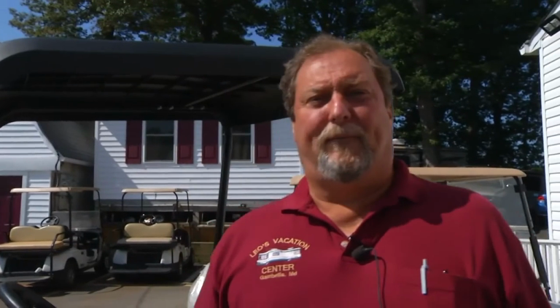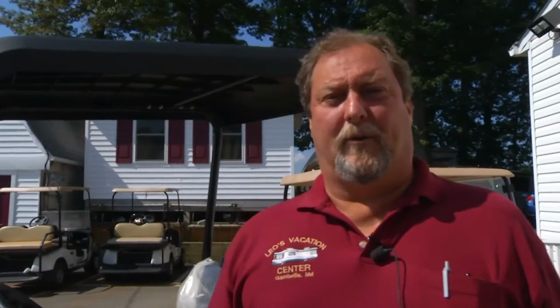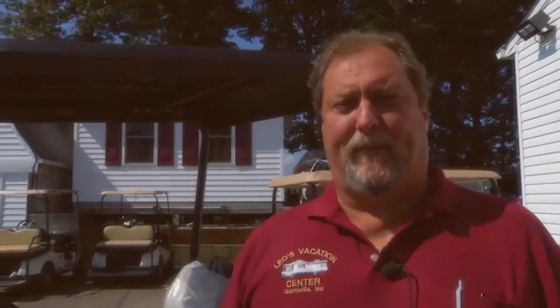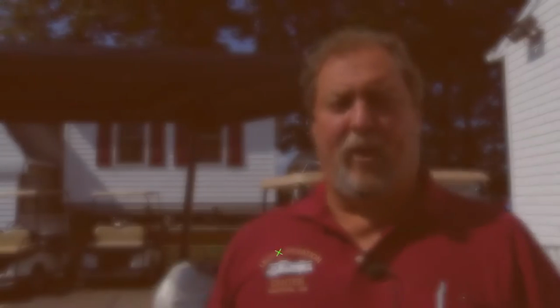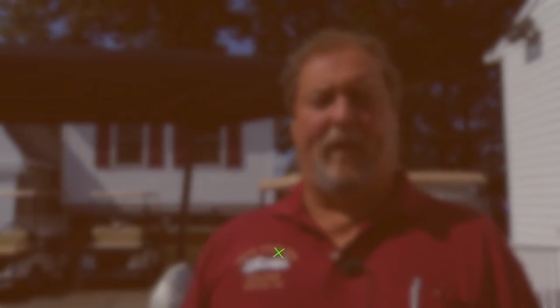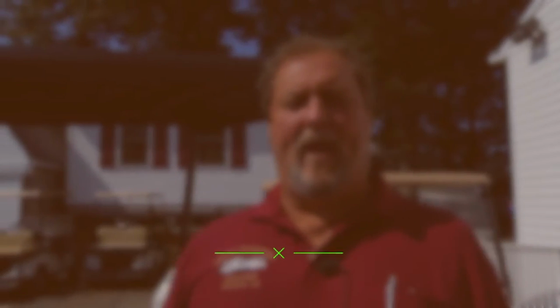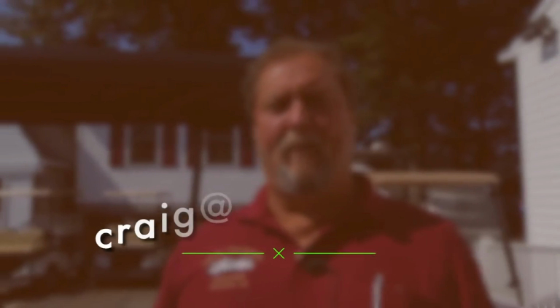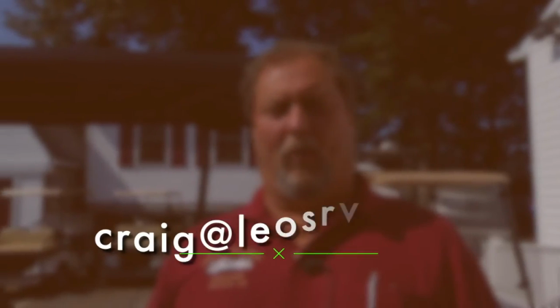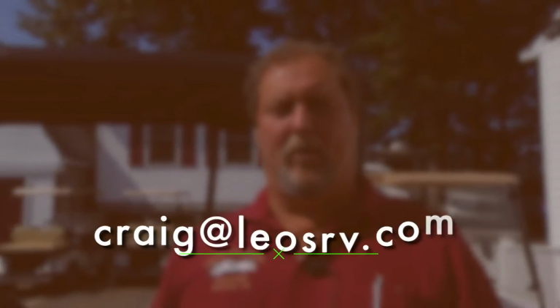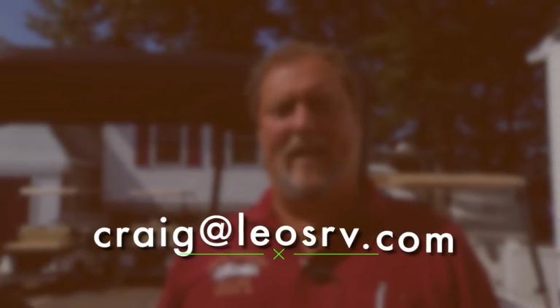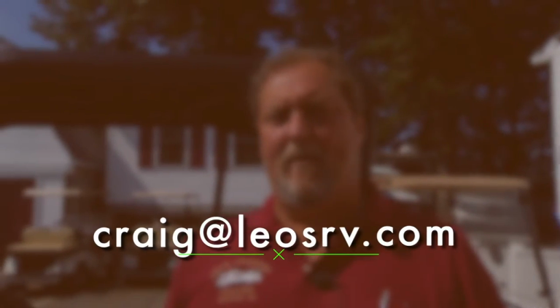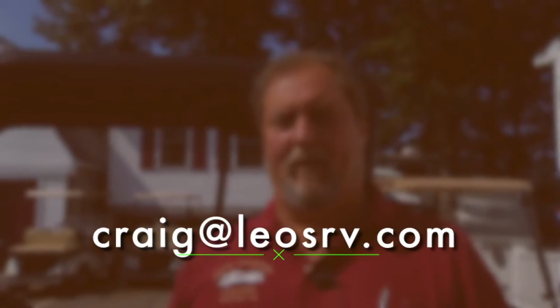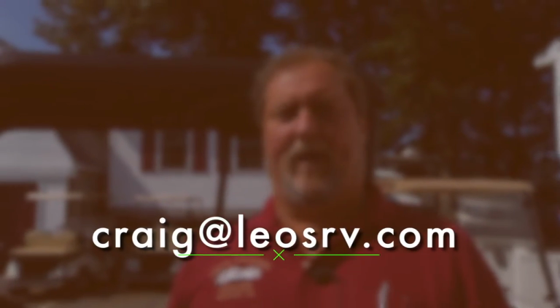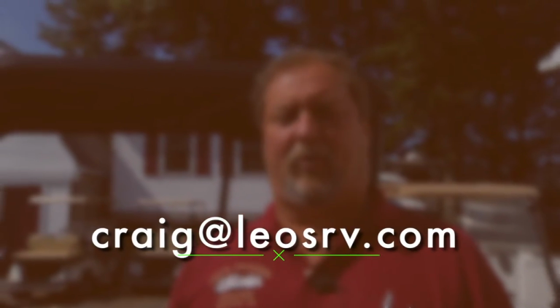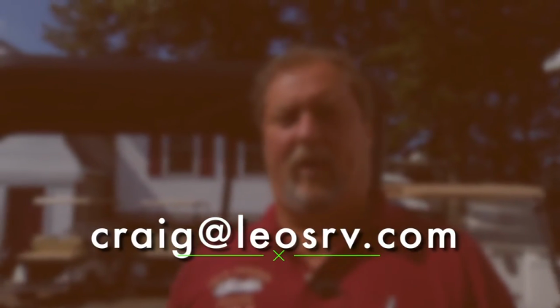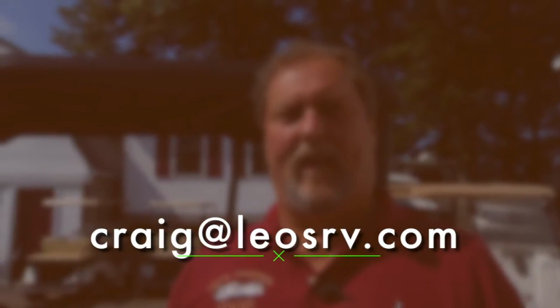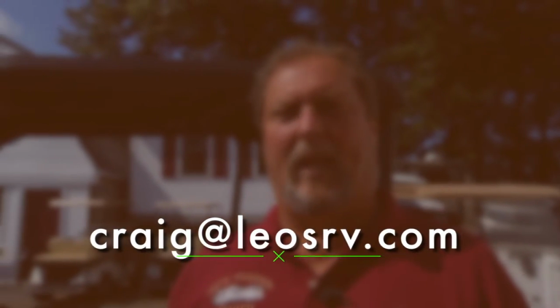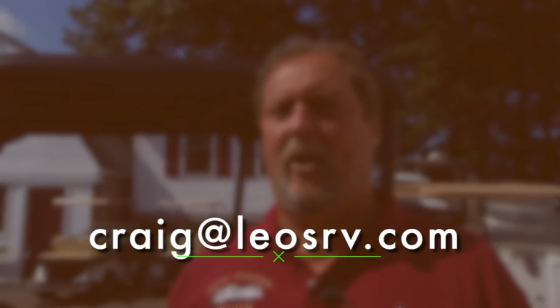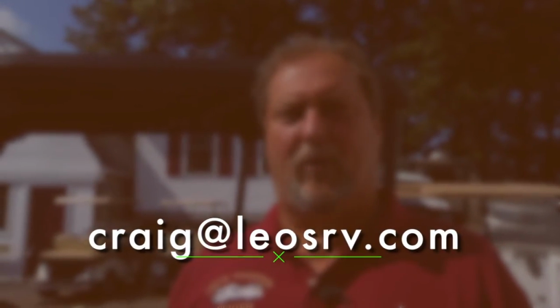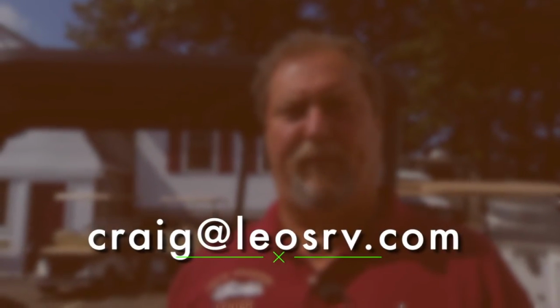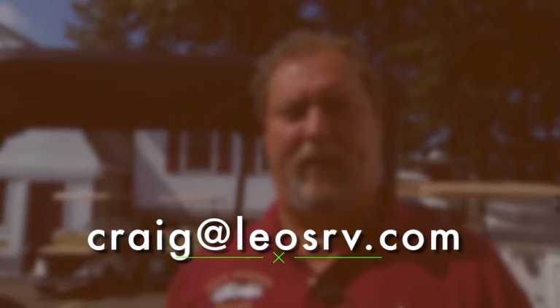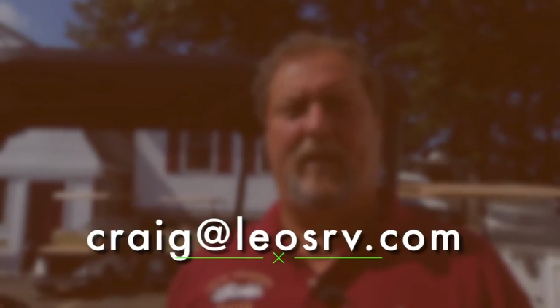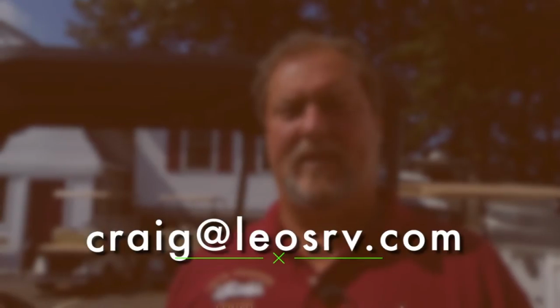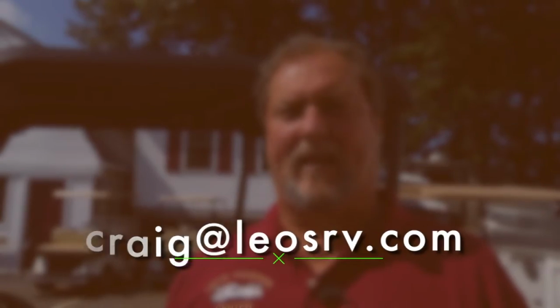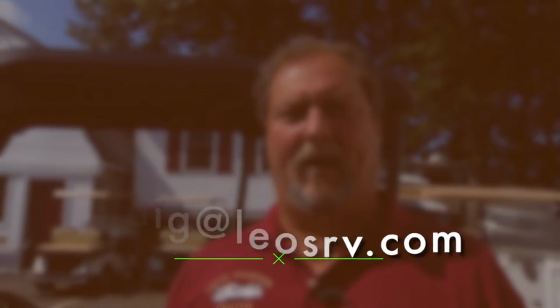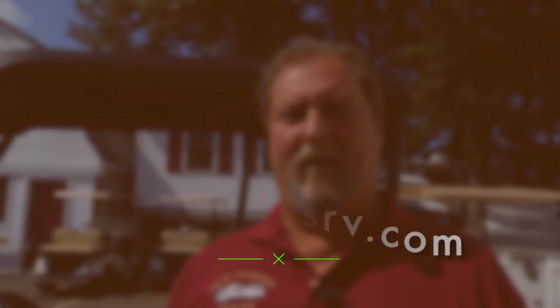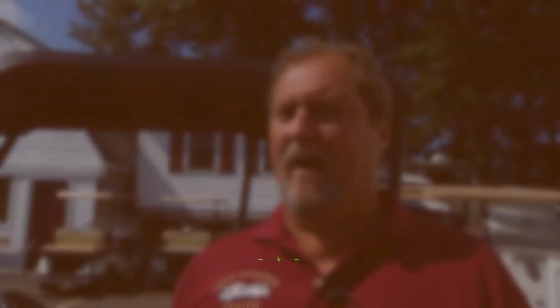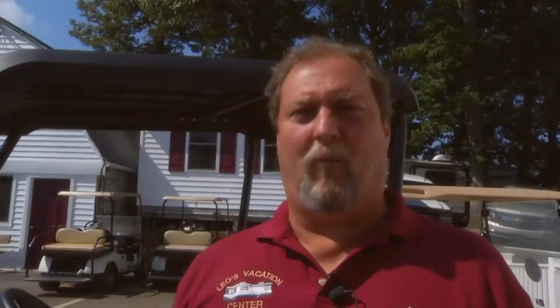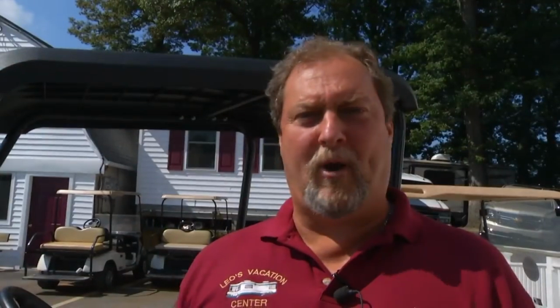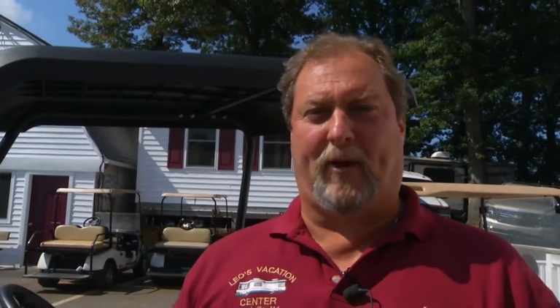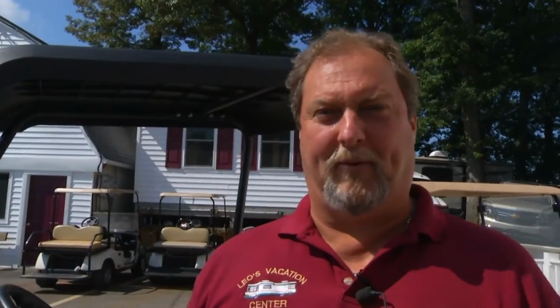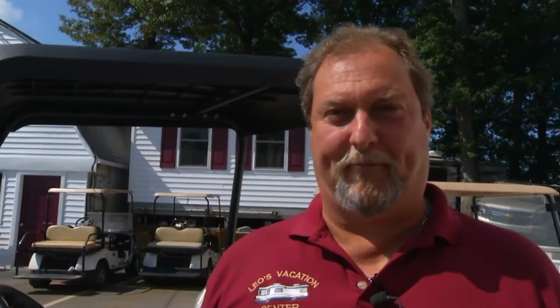Folks, if I can help you any more, you can email me at craig@leosrv.com. Have a wonderful camping trip.